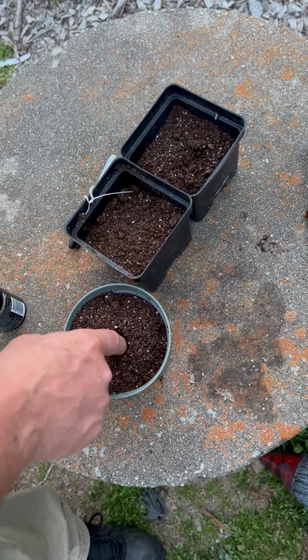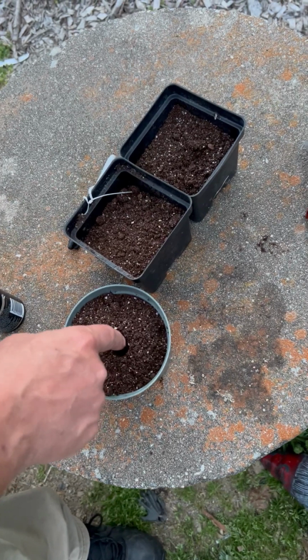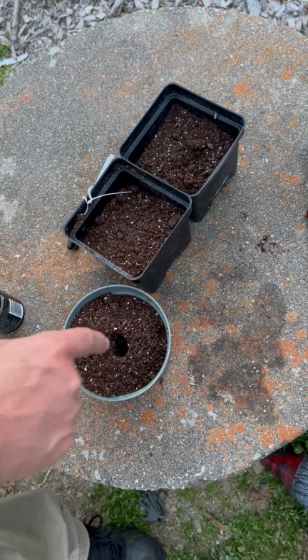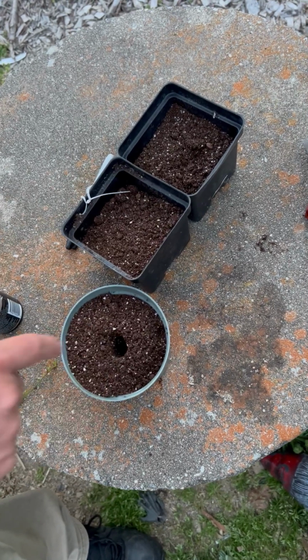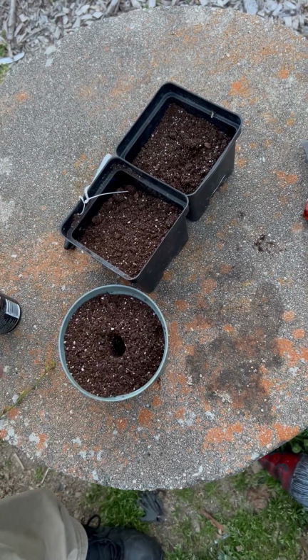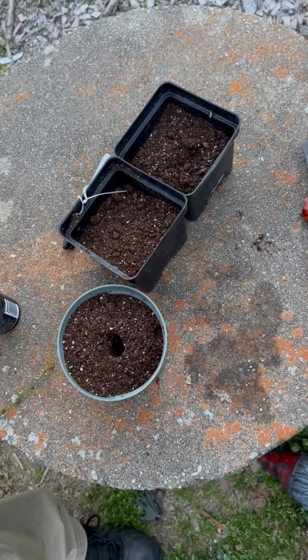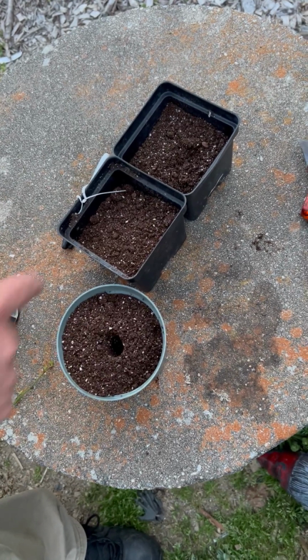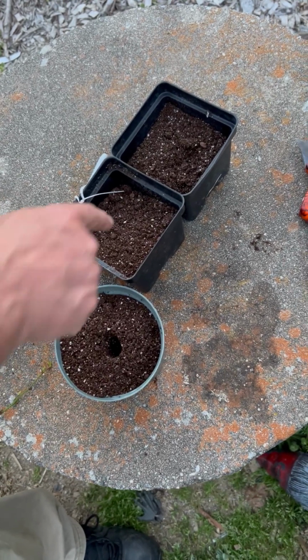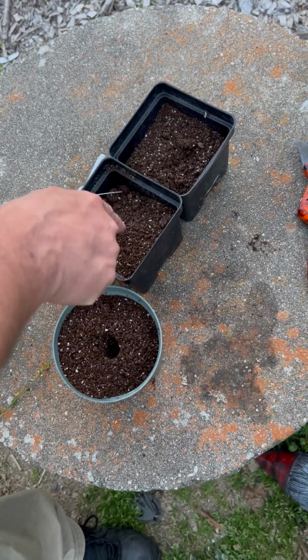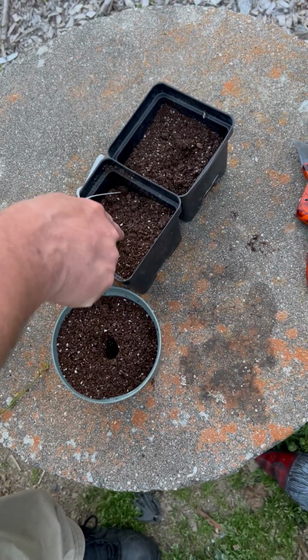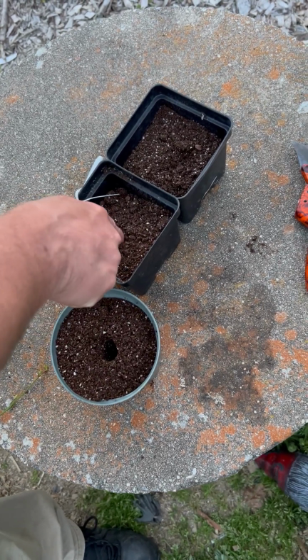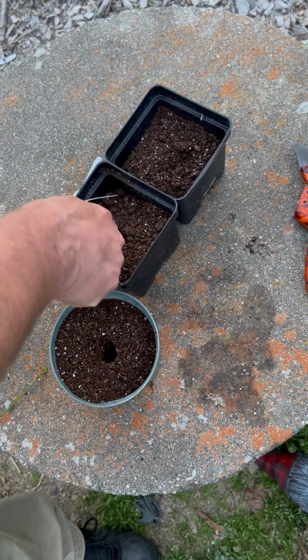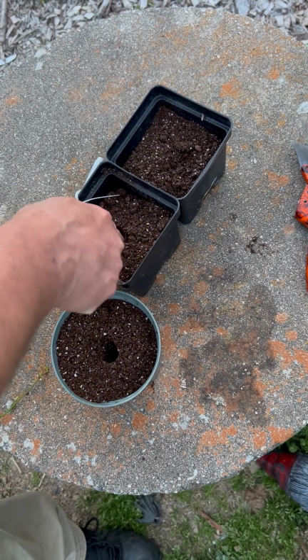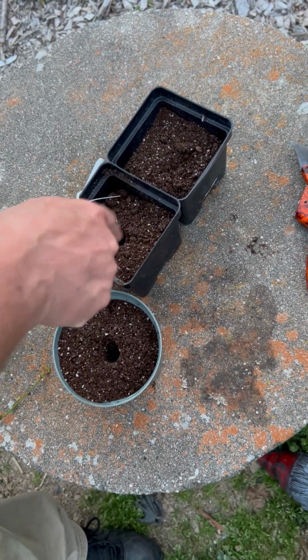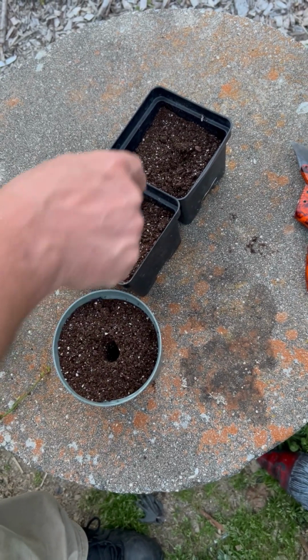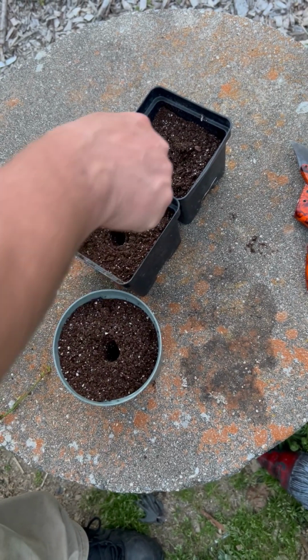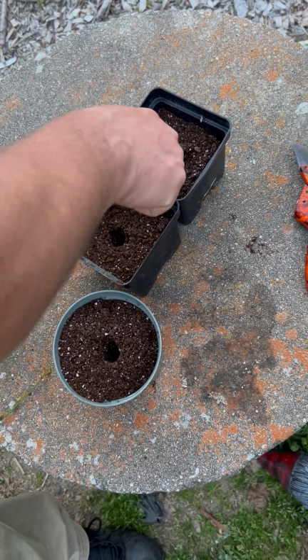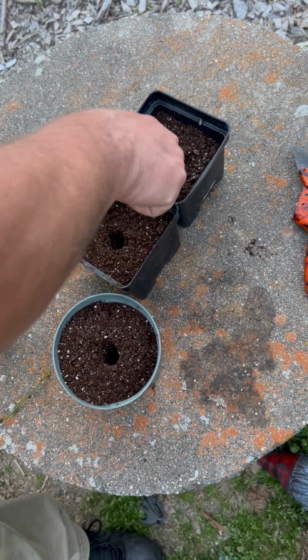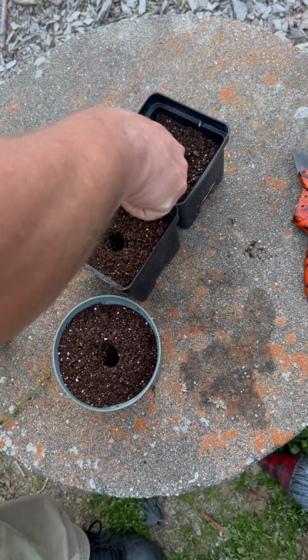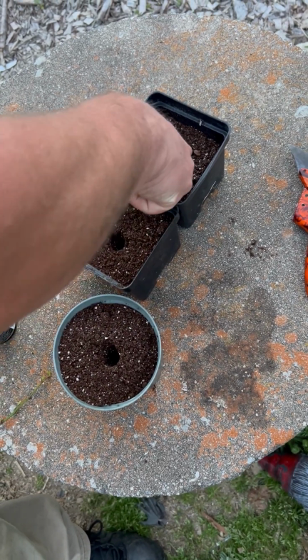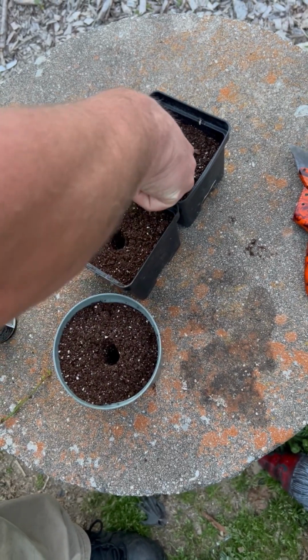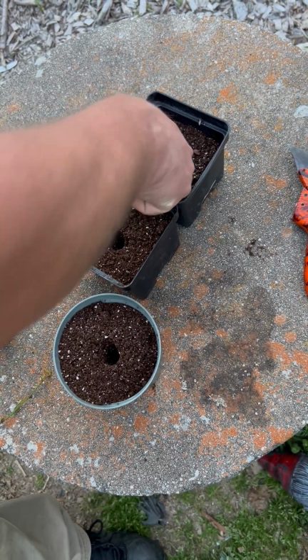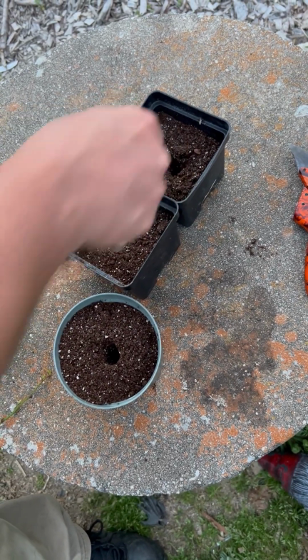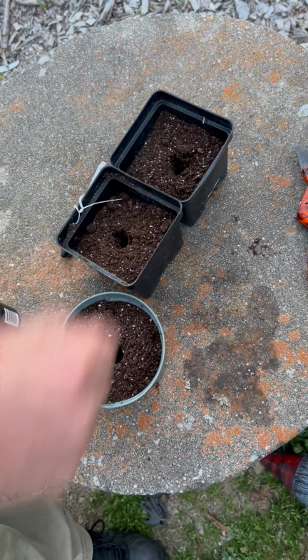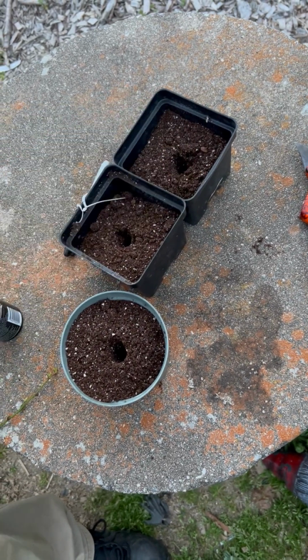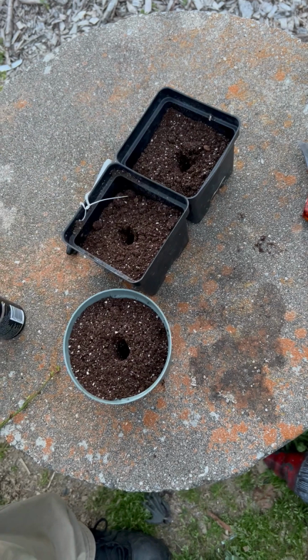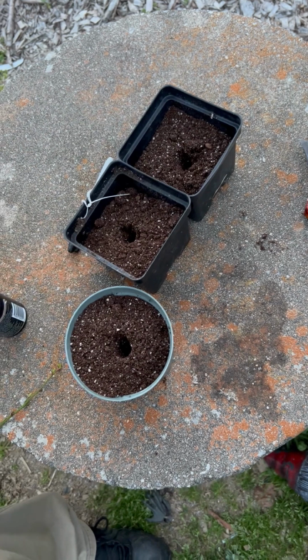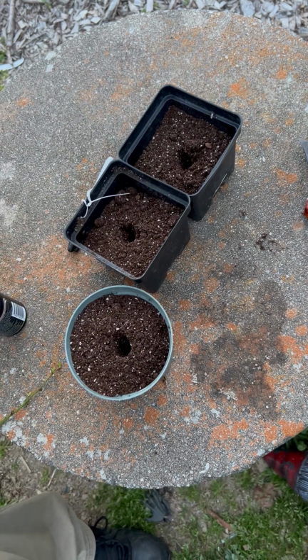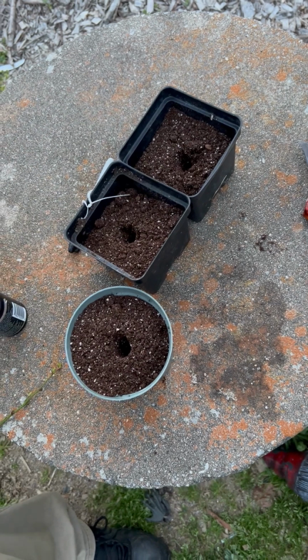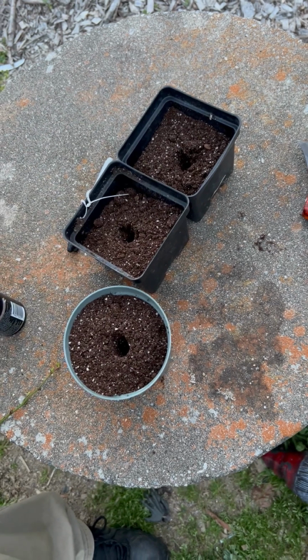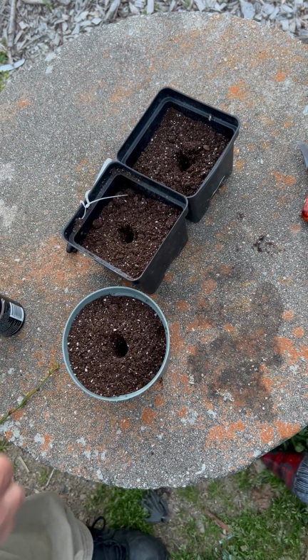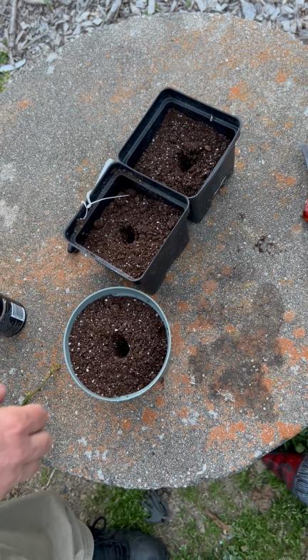Alright, poke our little holes. Perfect.